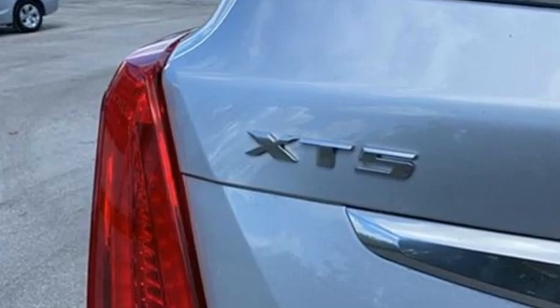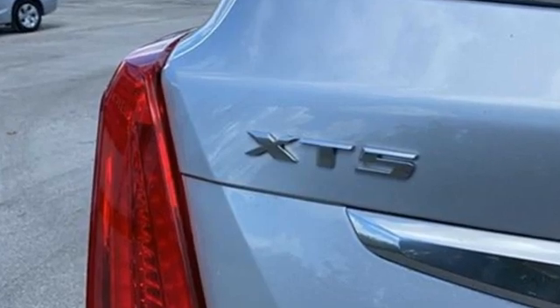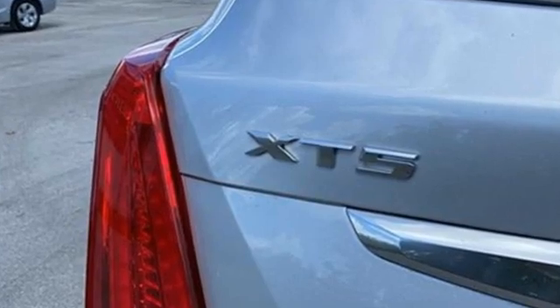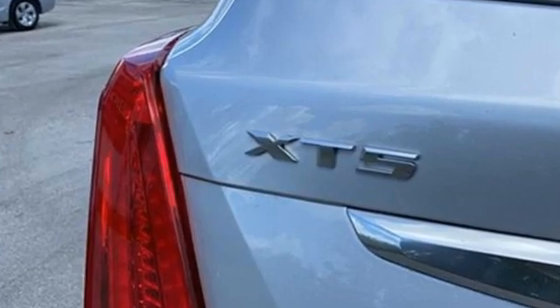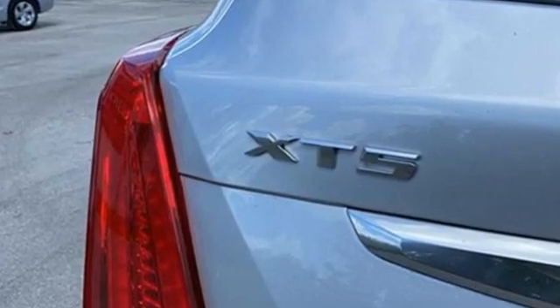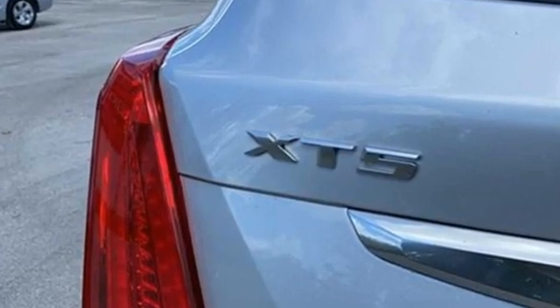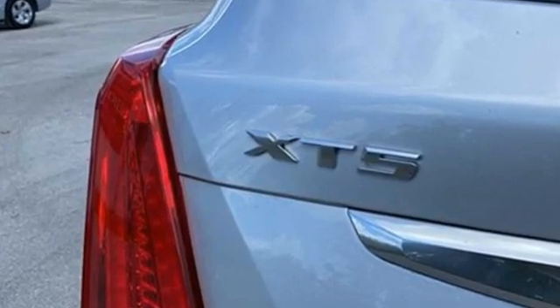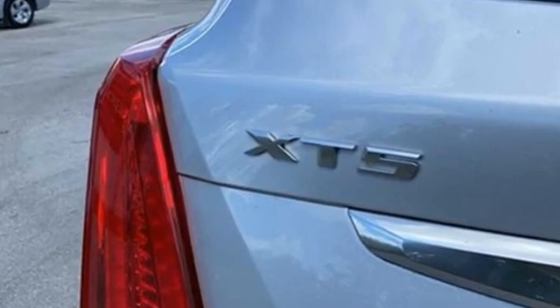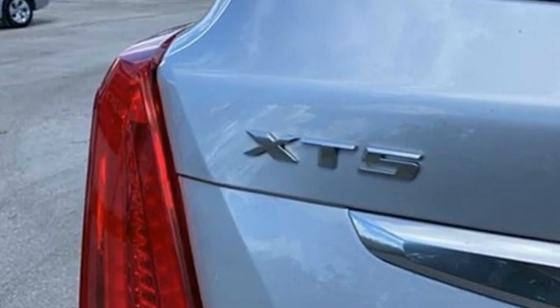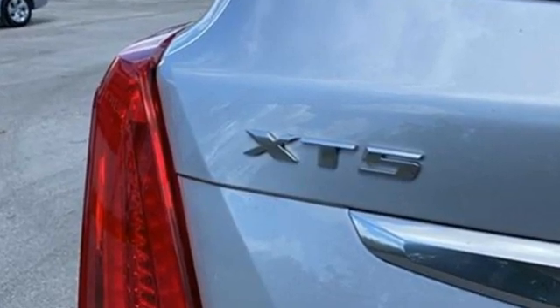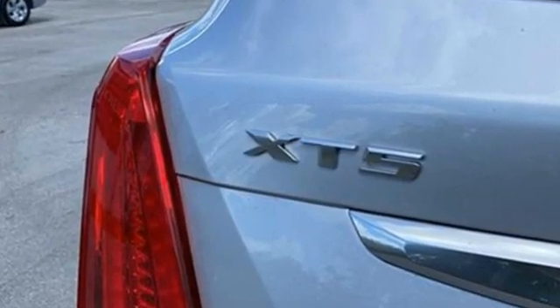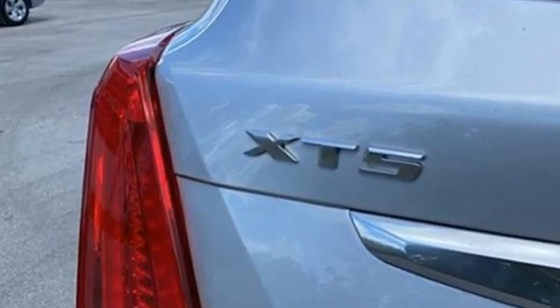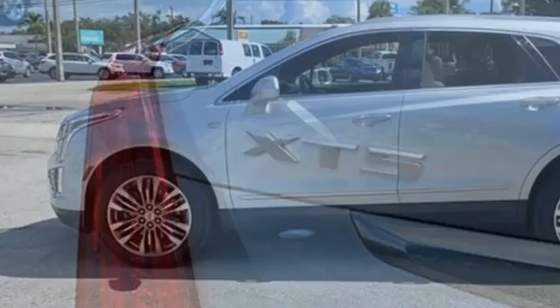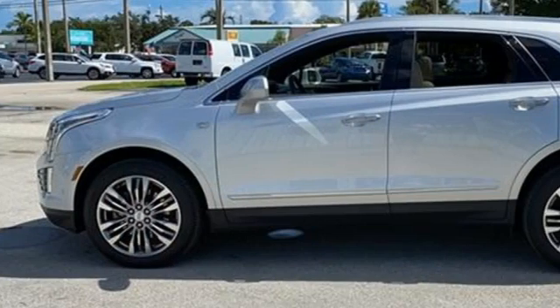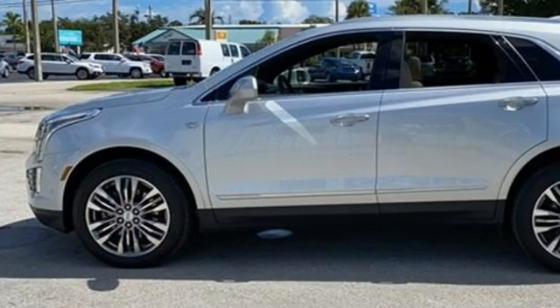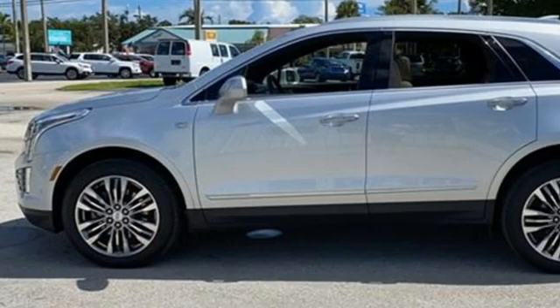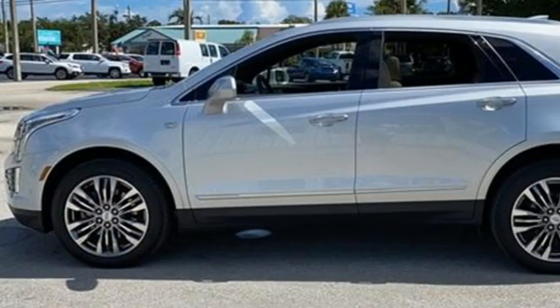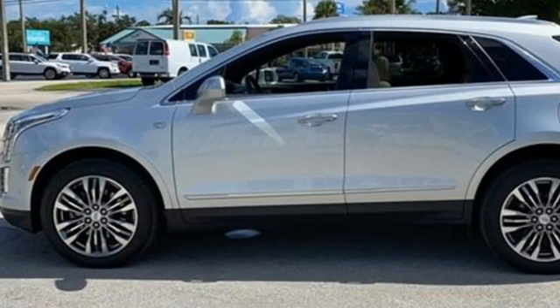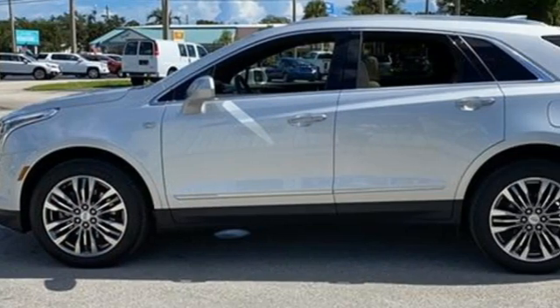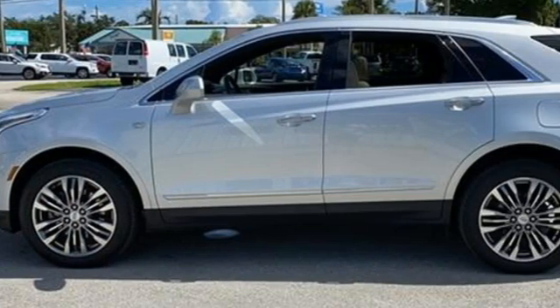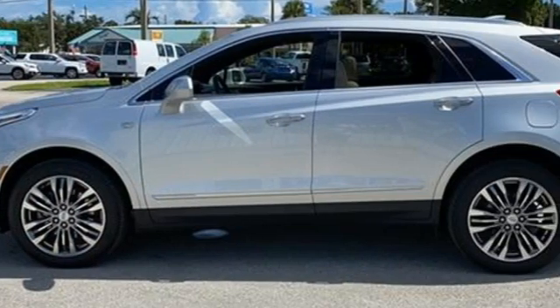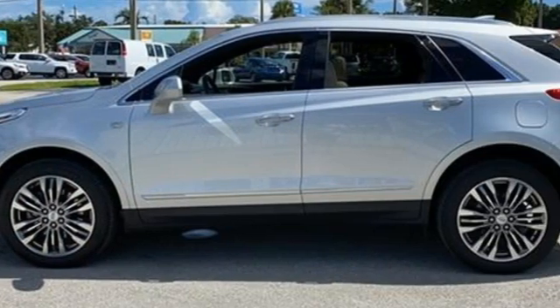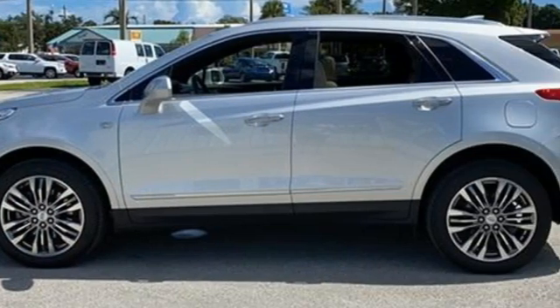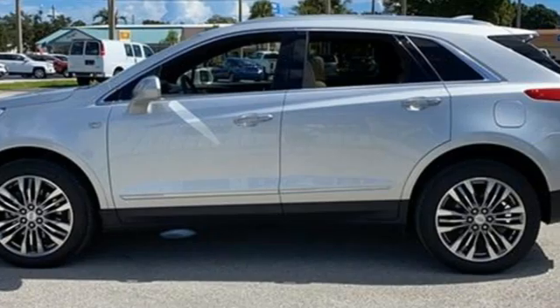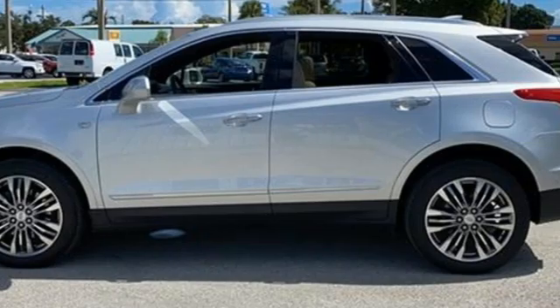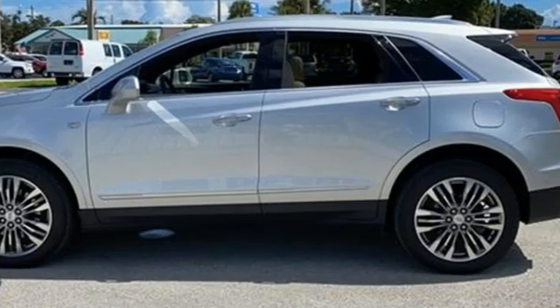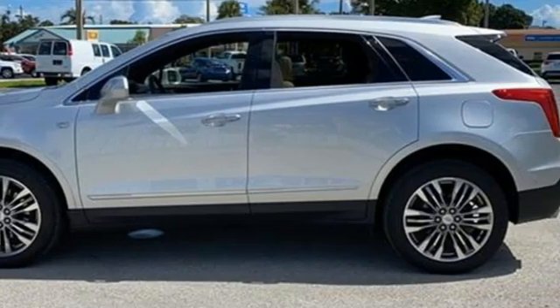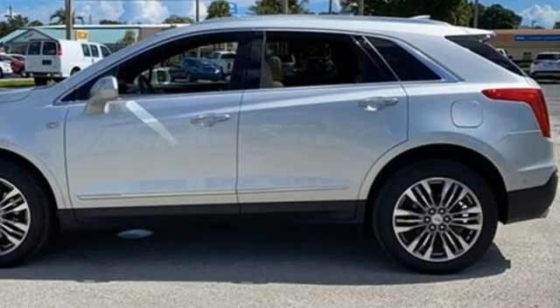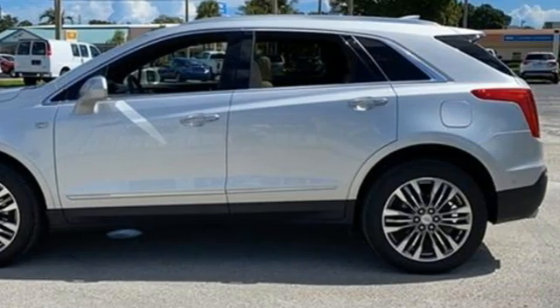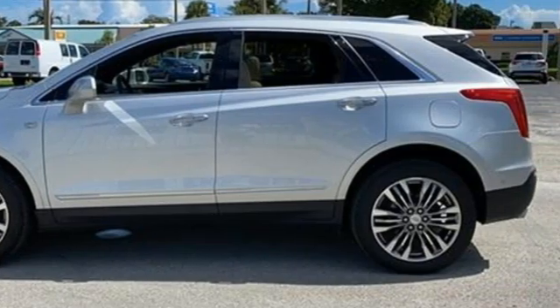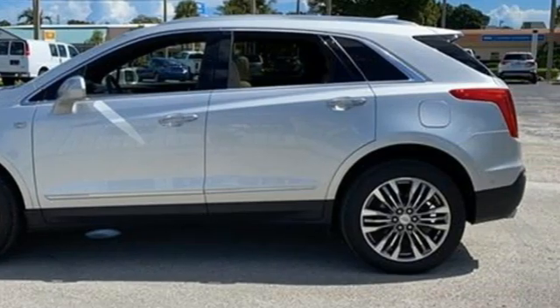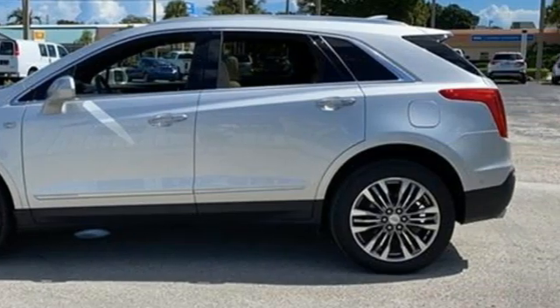For over 100 years, Cadillac has dared to drive the world forward. Experience it for yourself today.